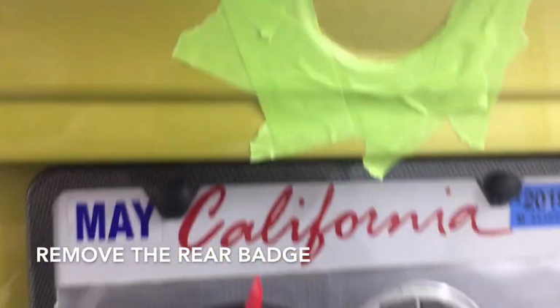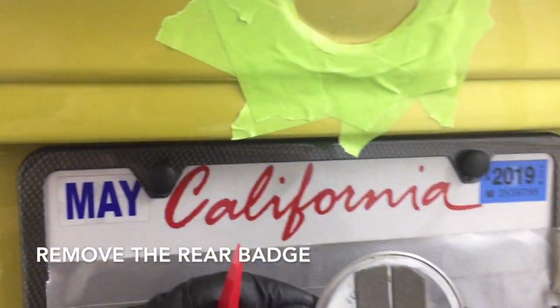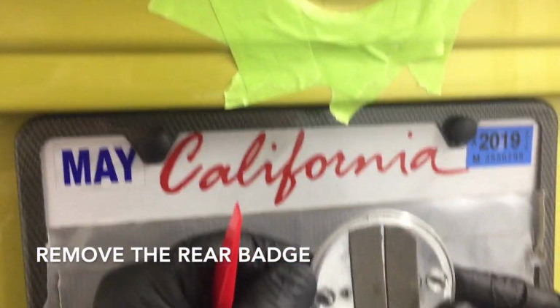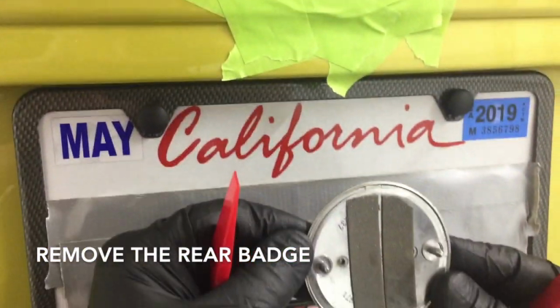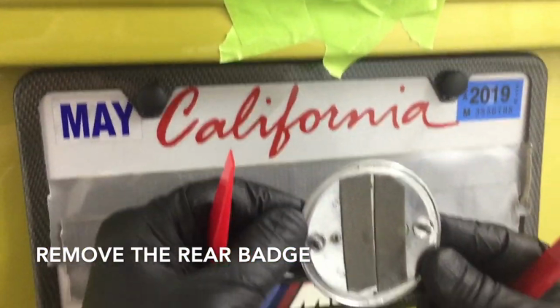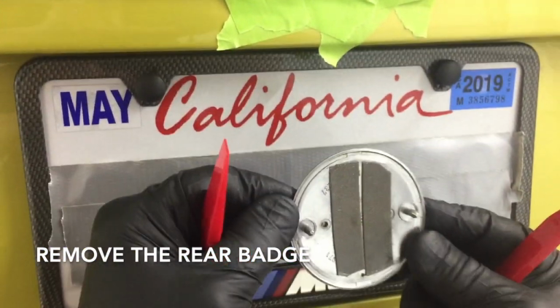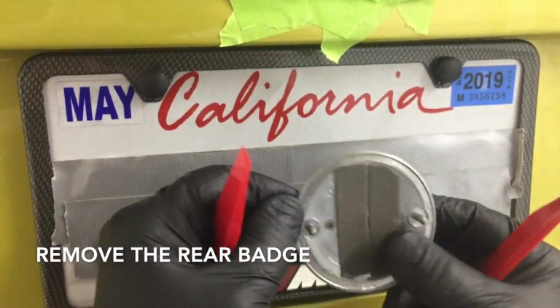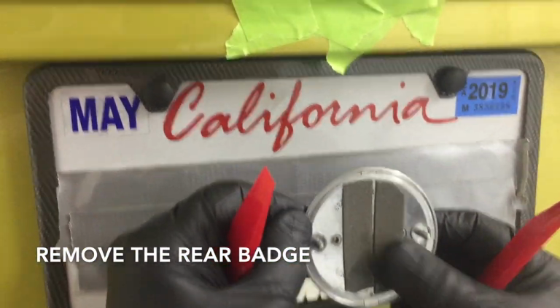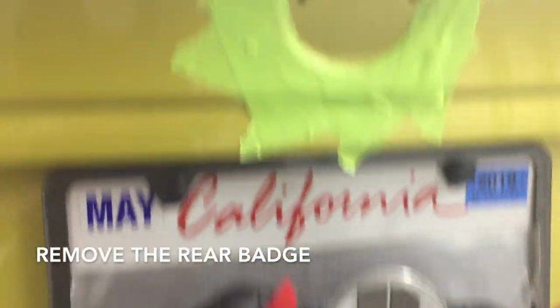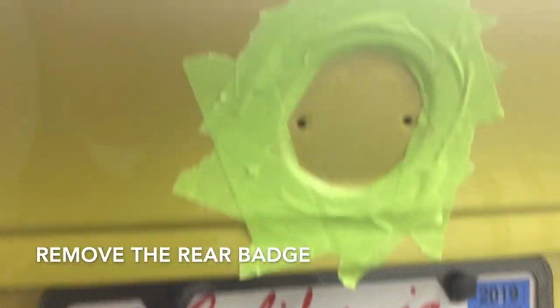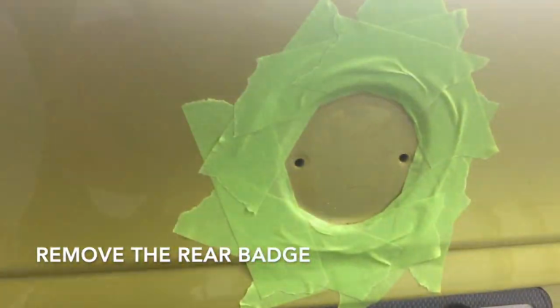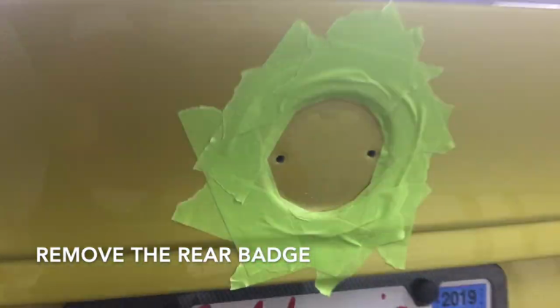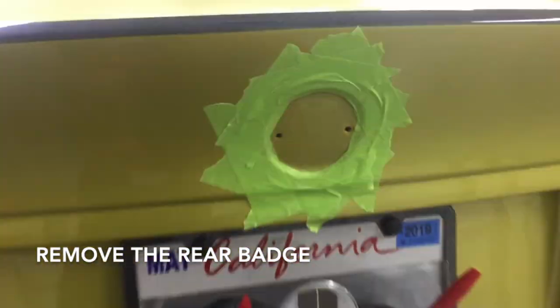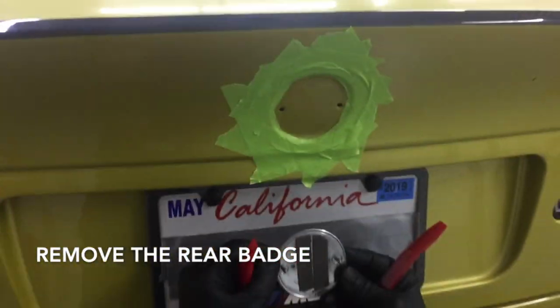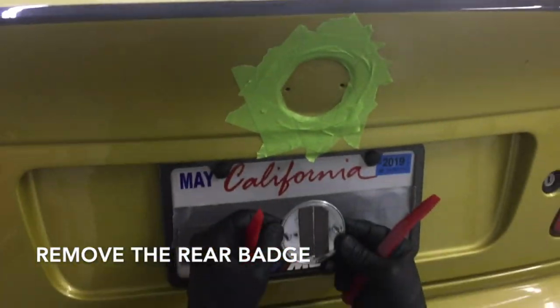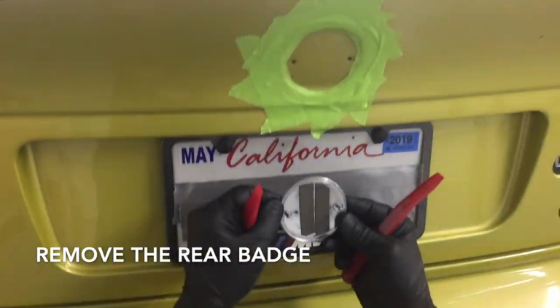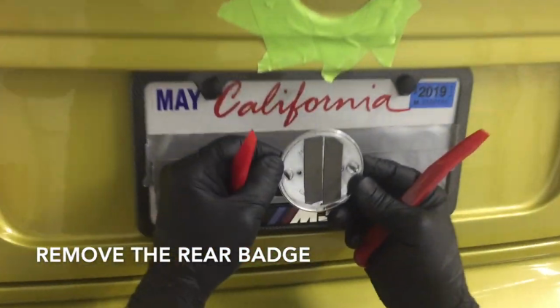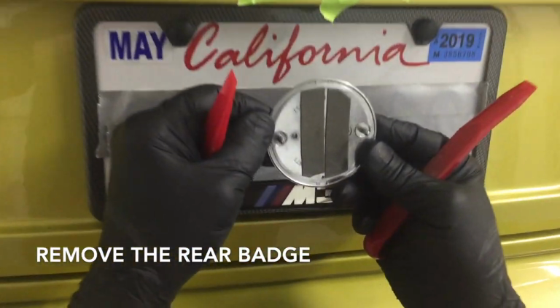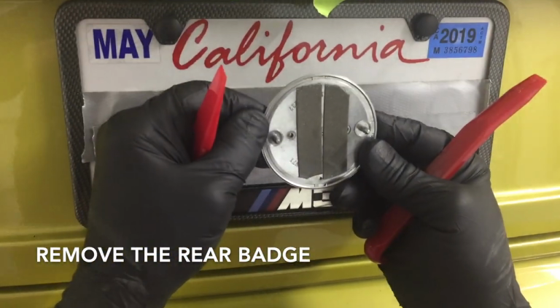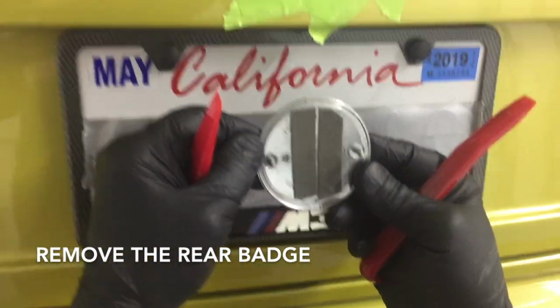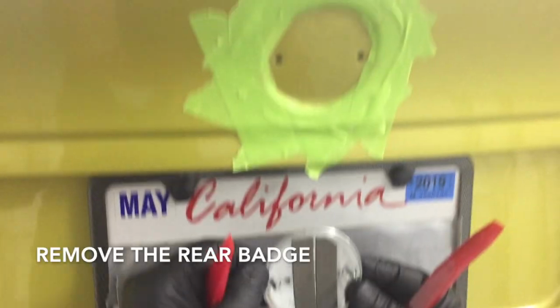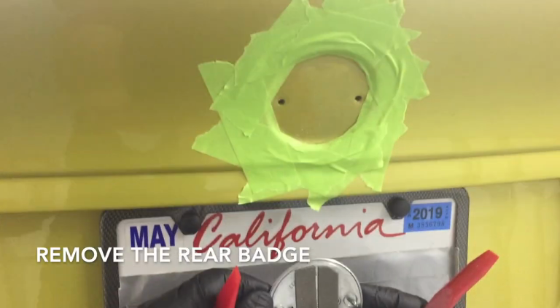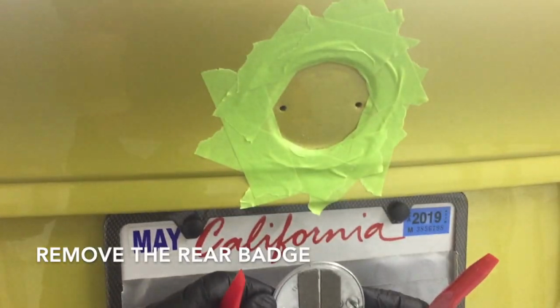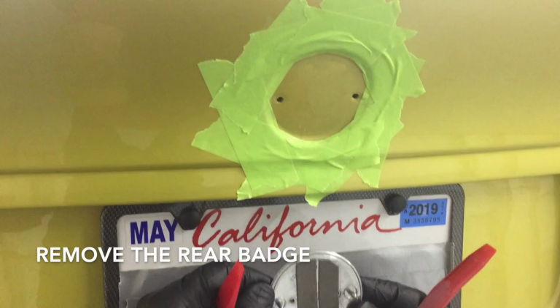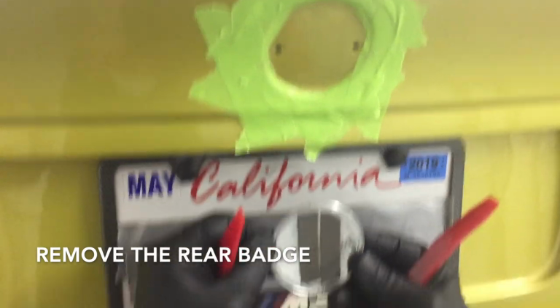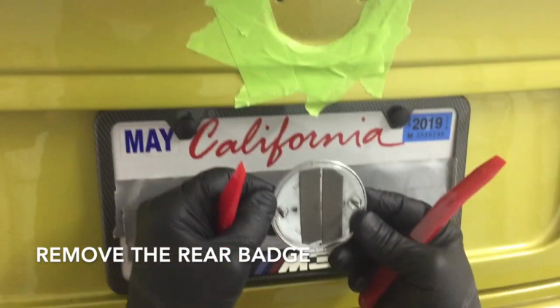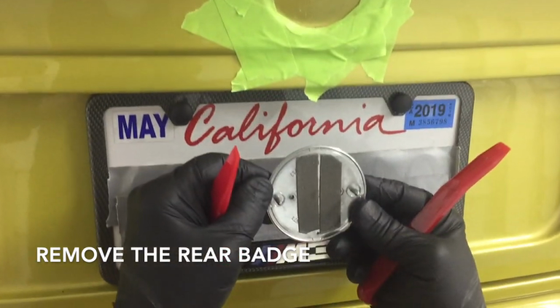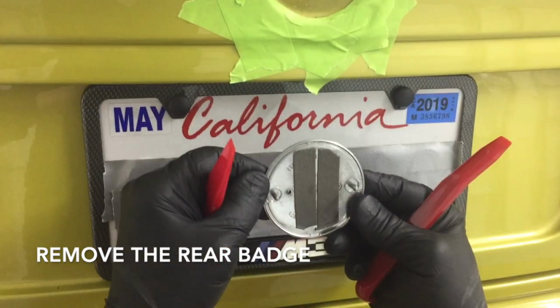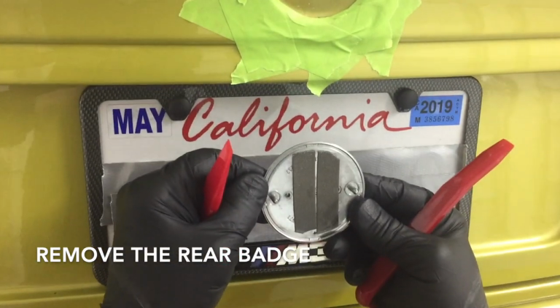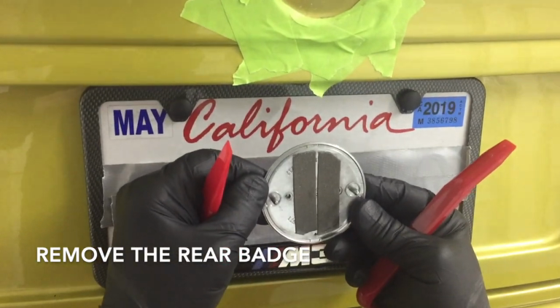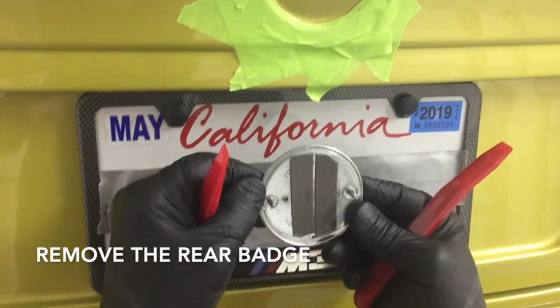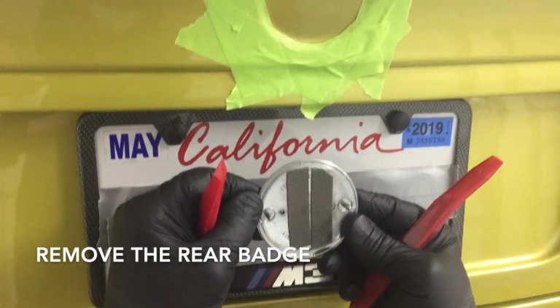Sticky tape. Well, it's better than hot glue.